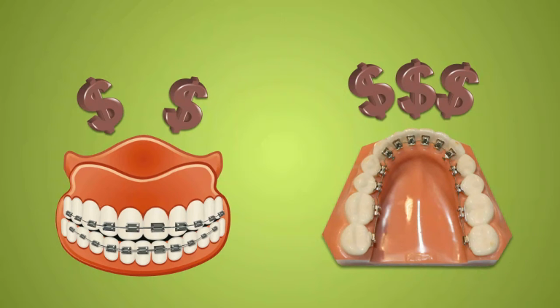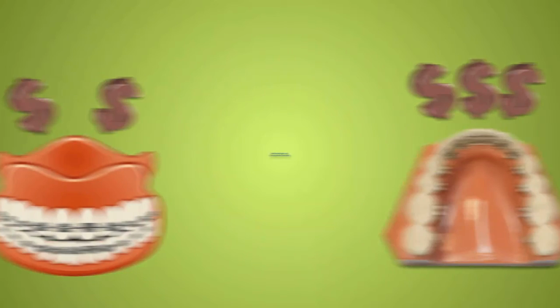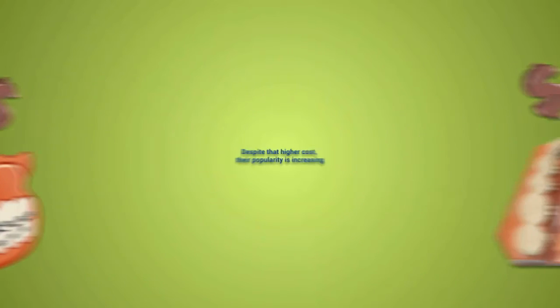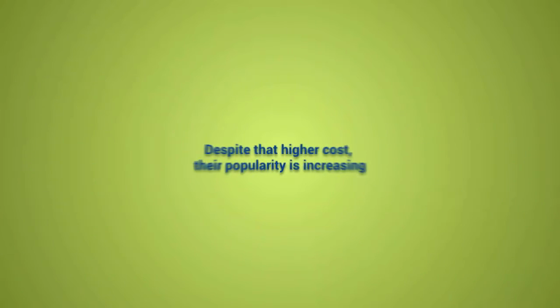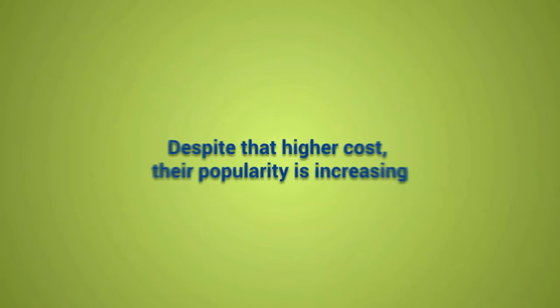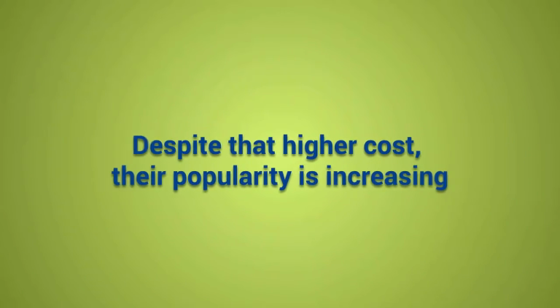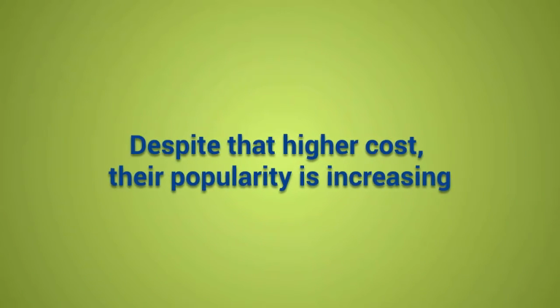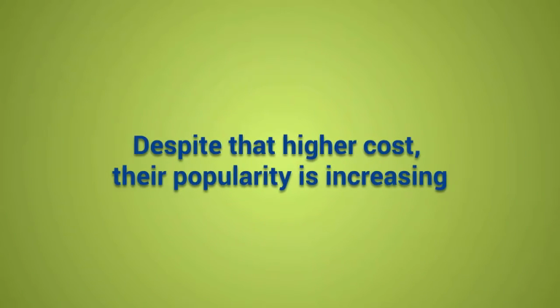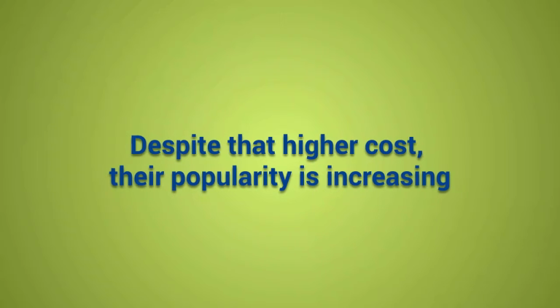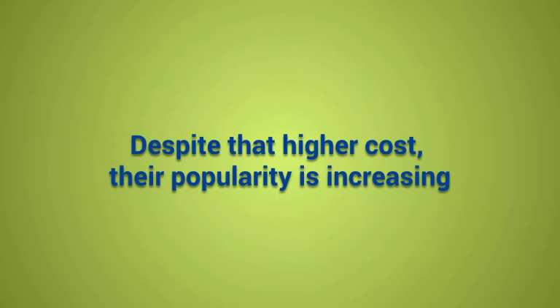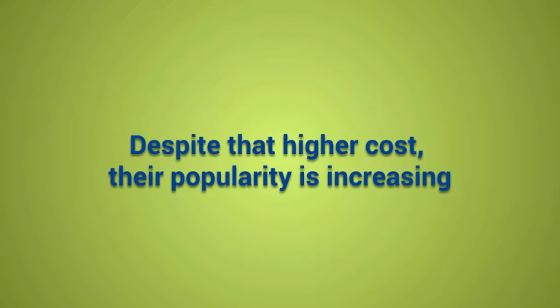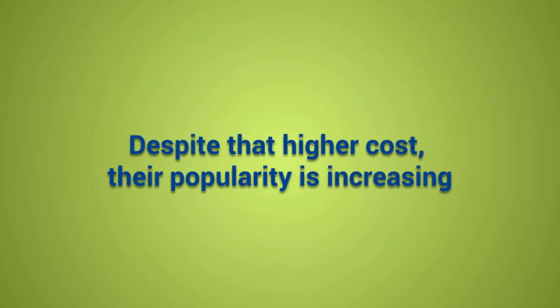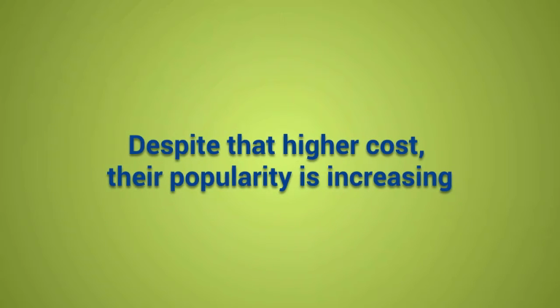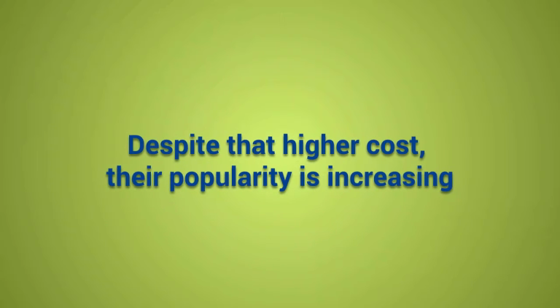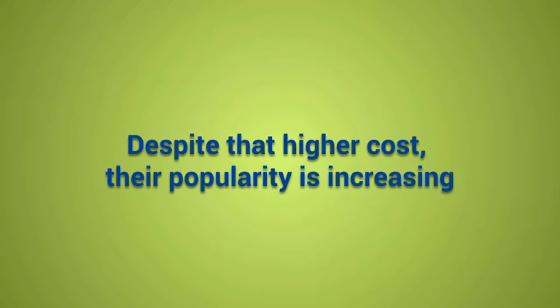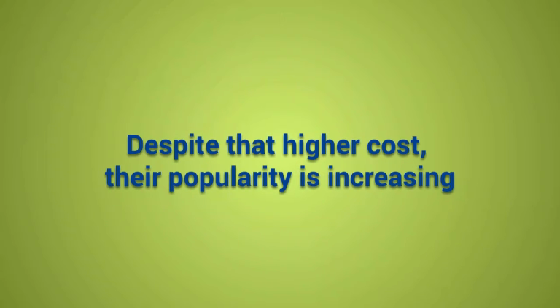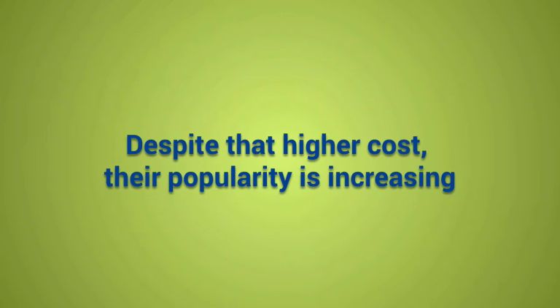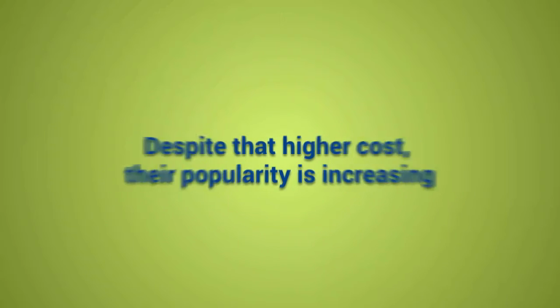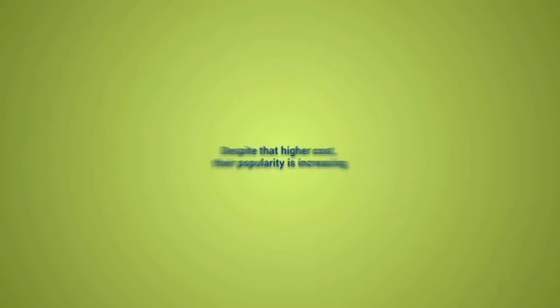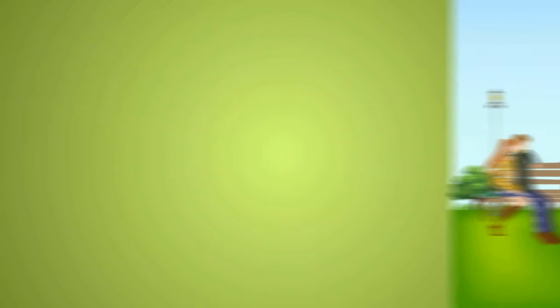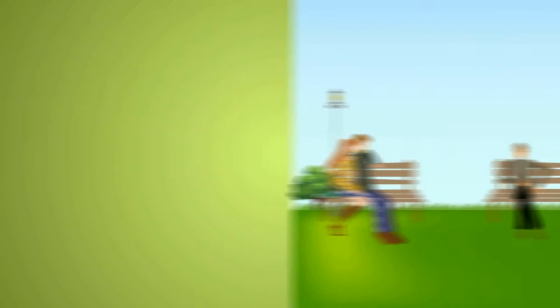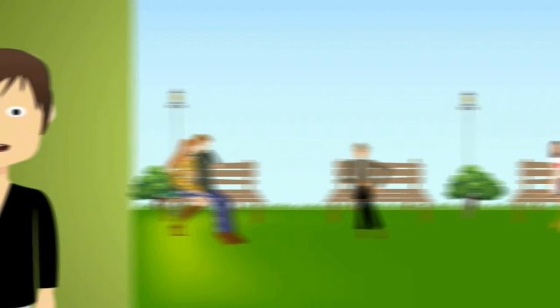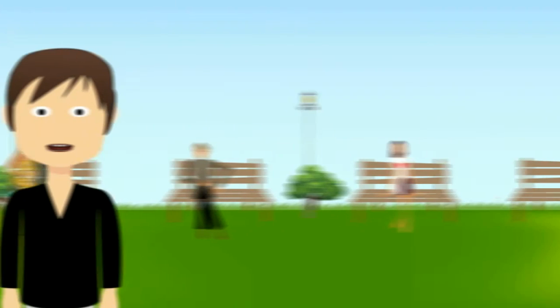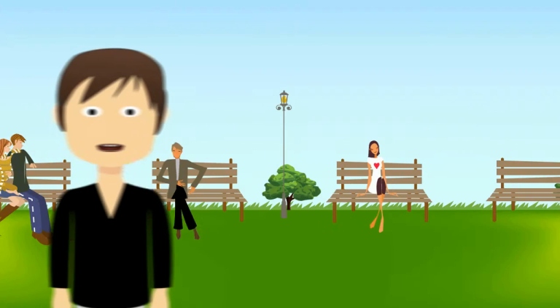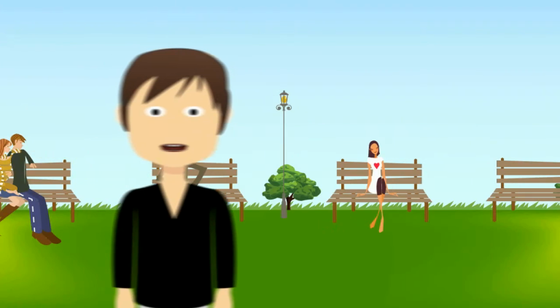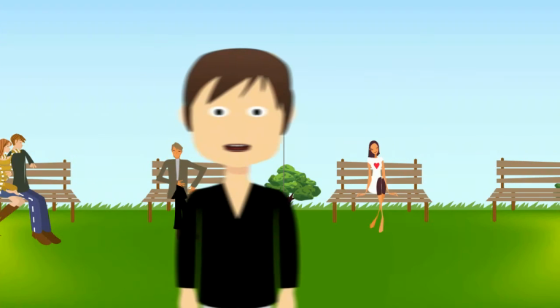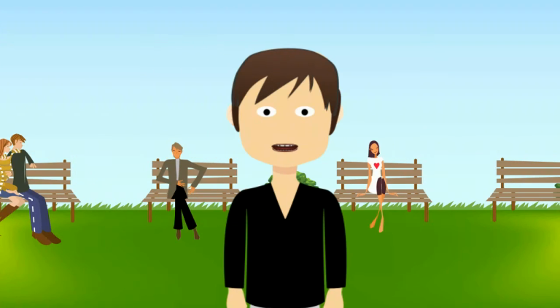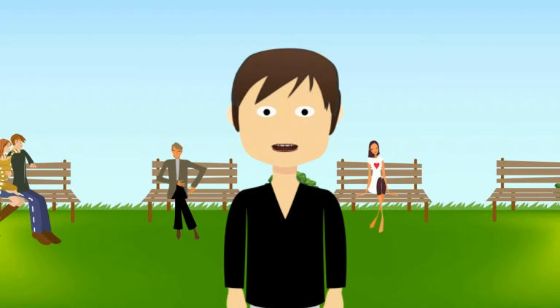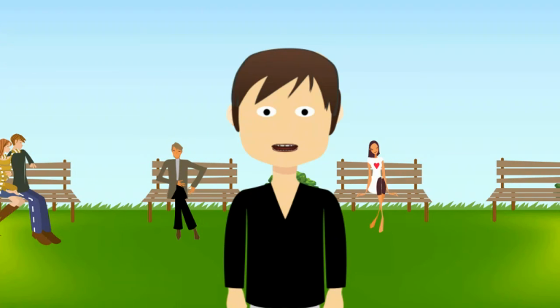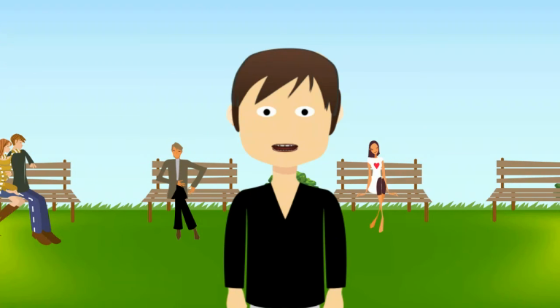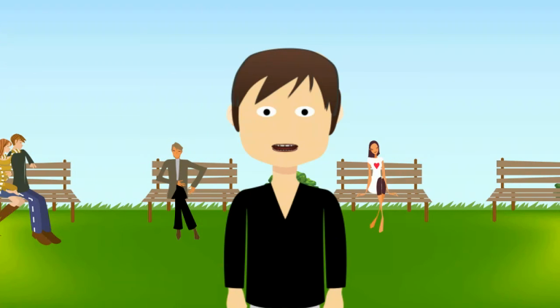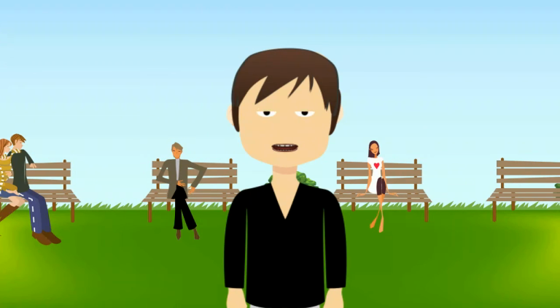Despite that higher cost, their popularity is increasing, especially for minor front teeth corrections.